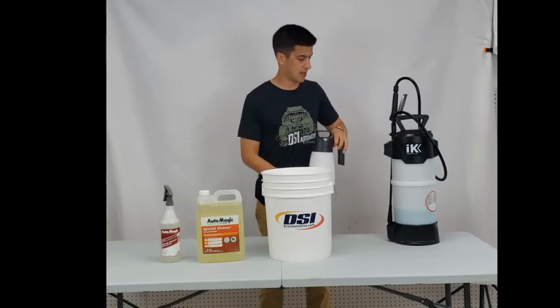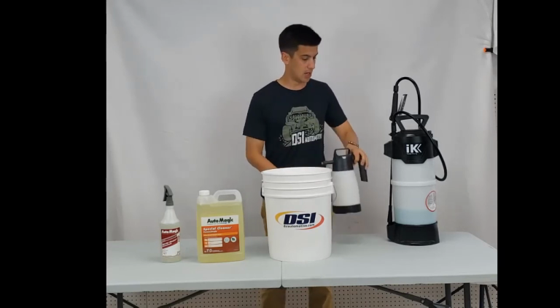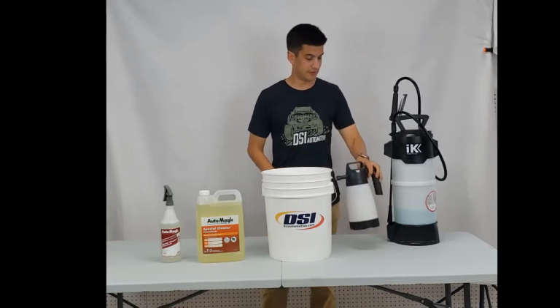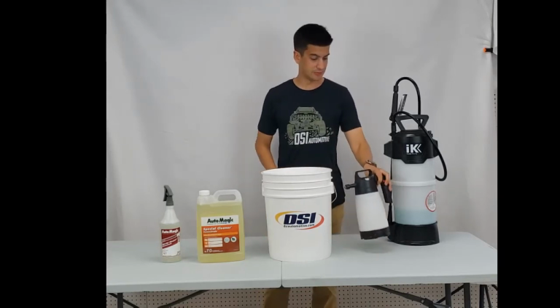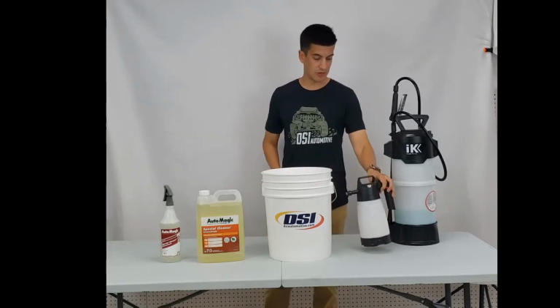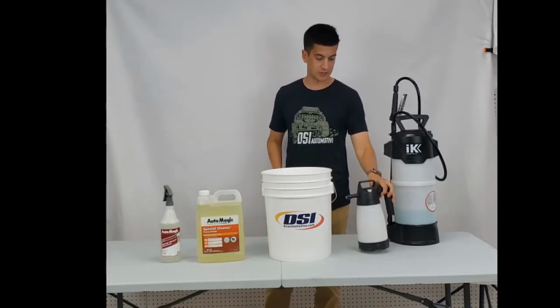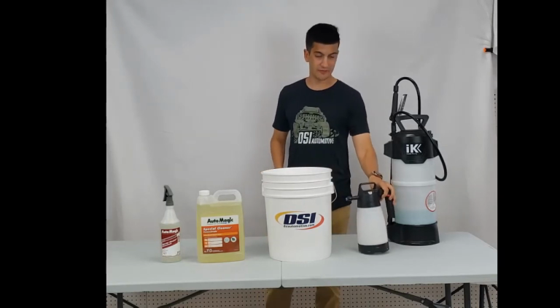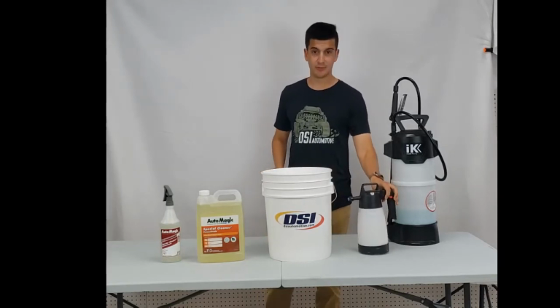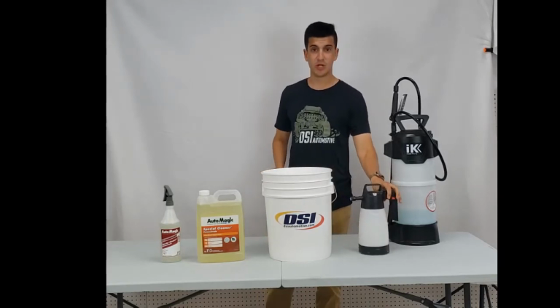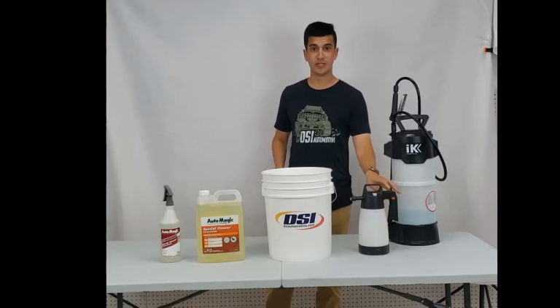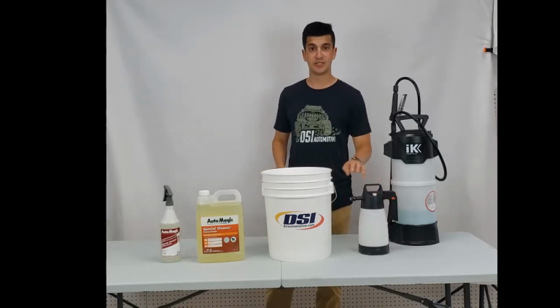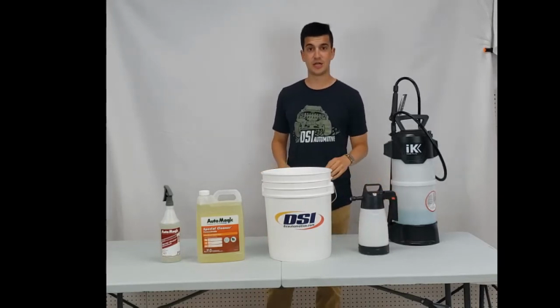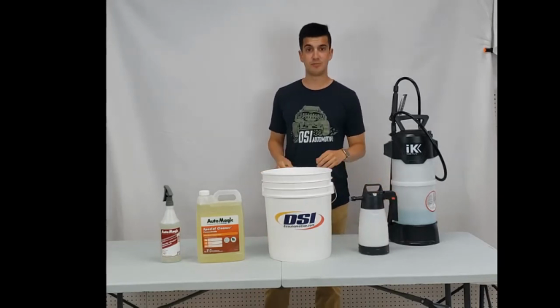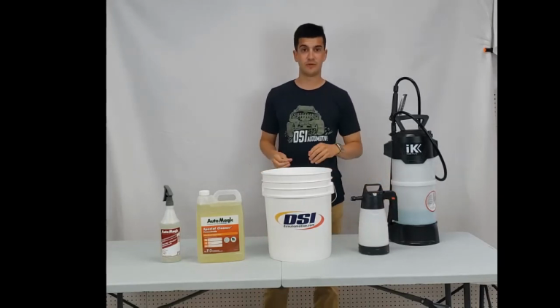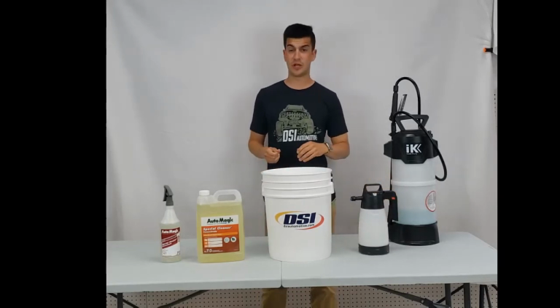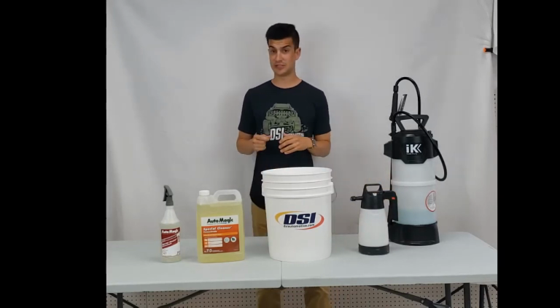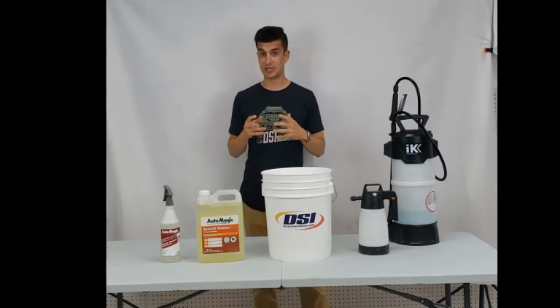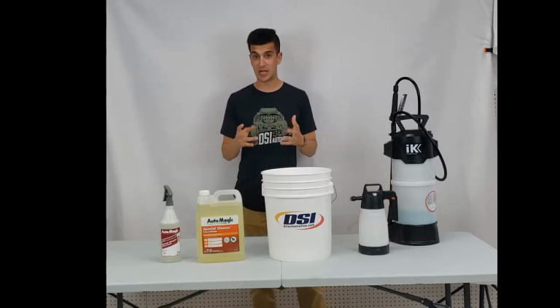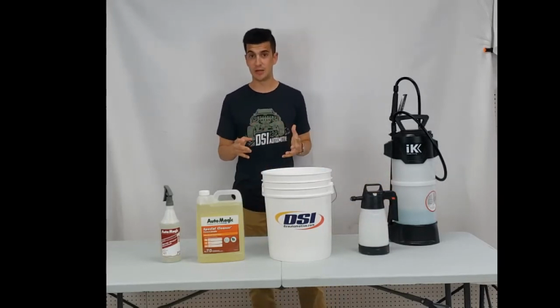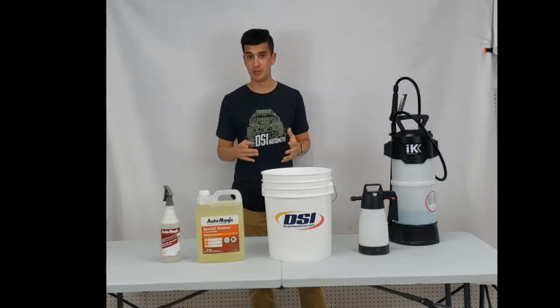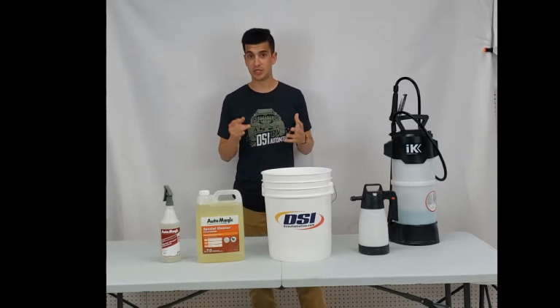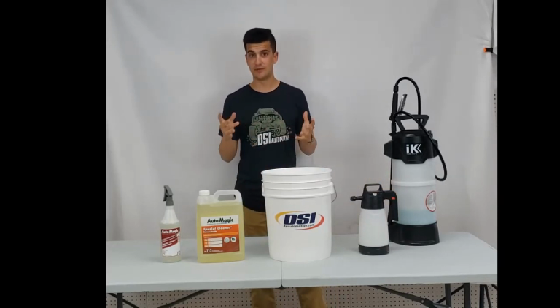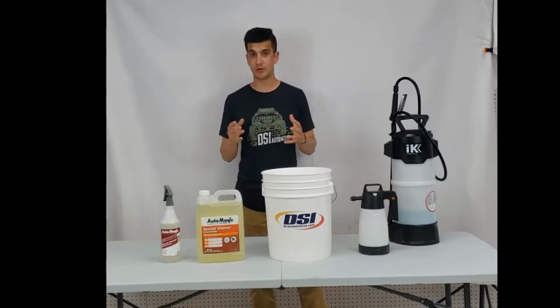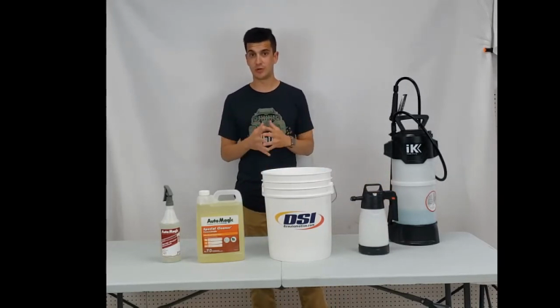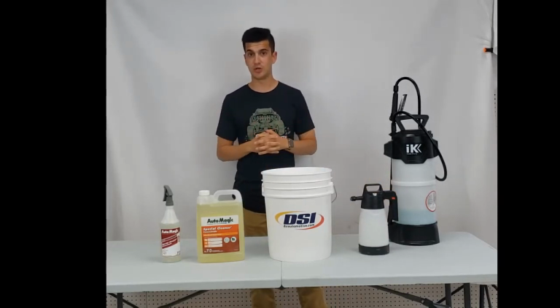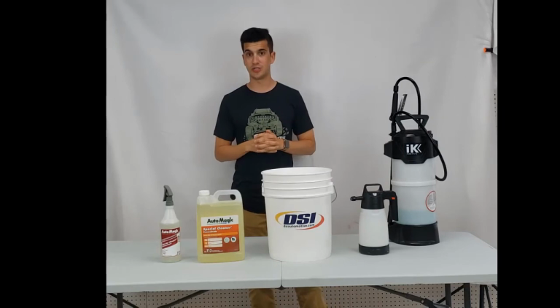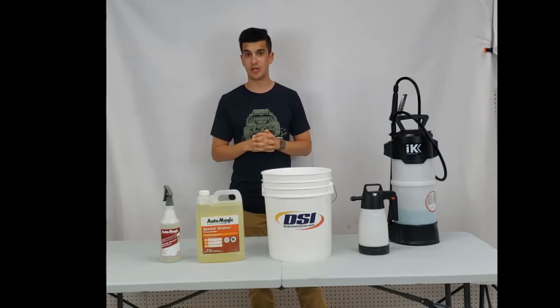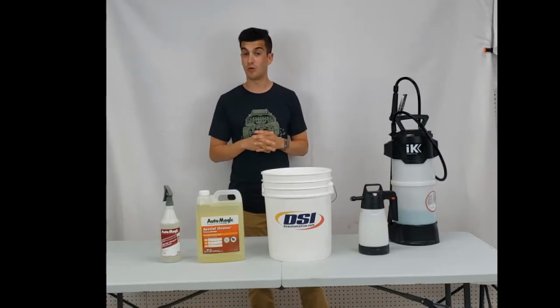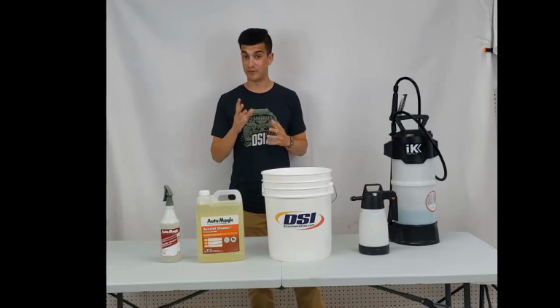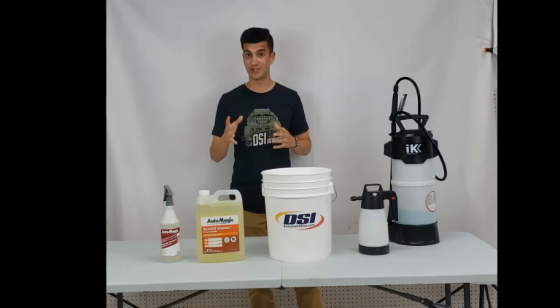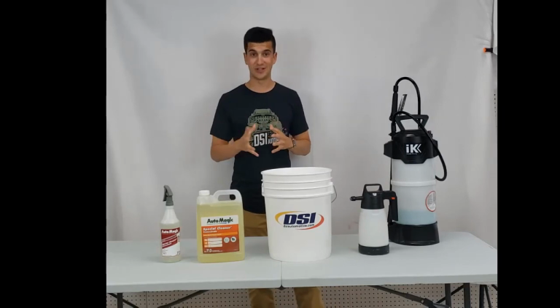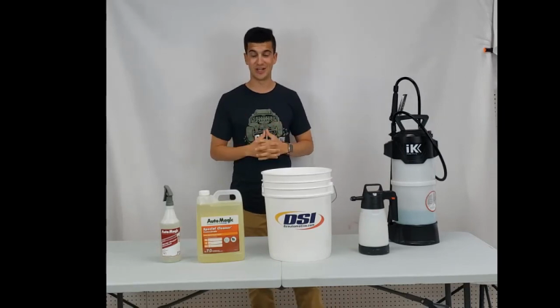All of these products are available on dsiautomotive.com. Give your rep a call today or find us online.